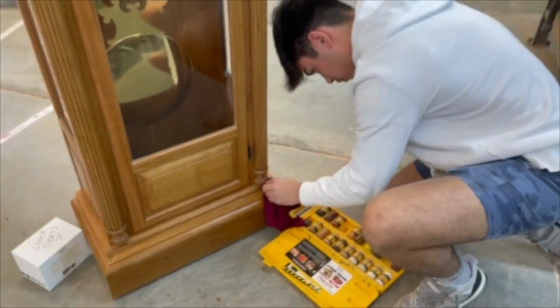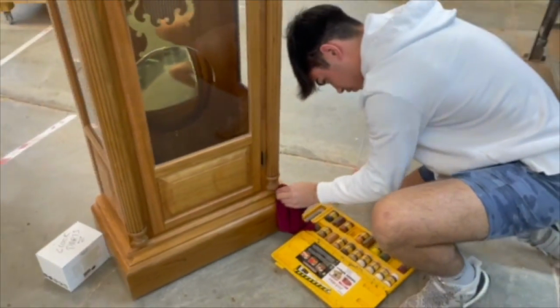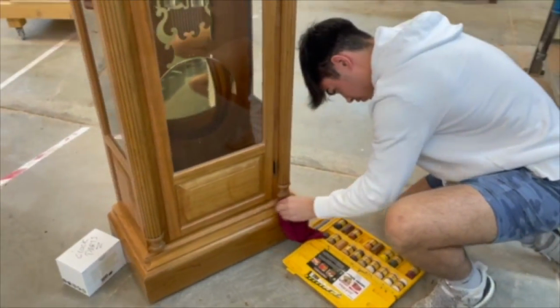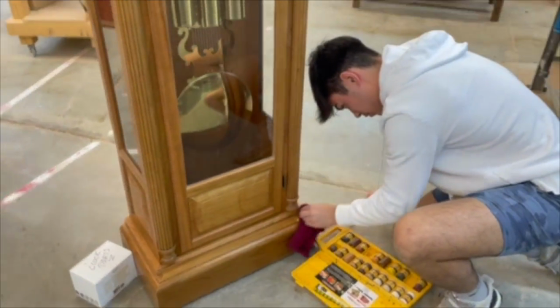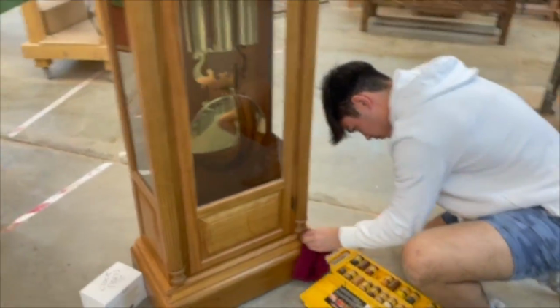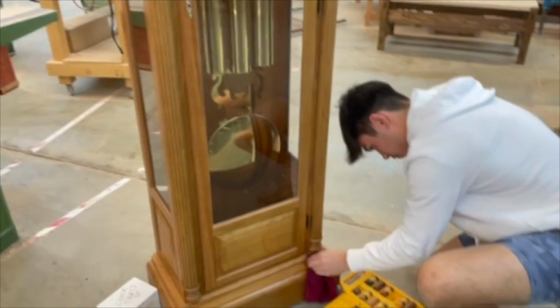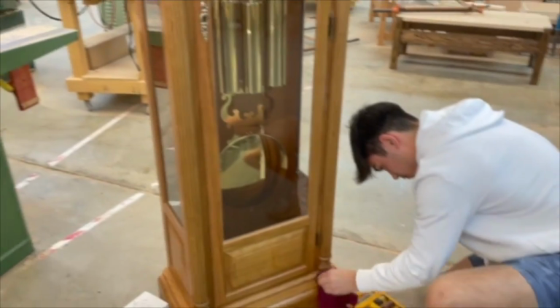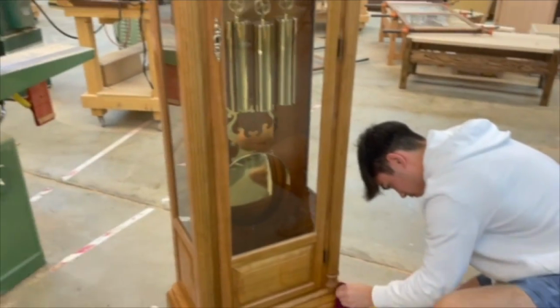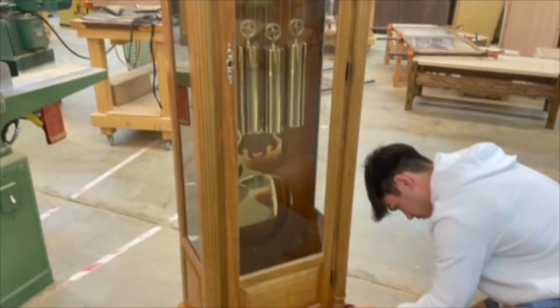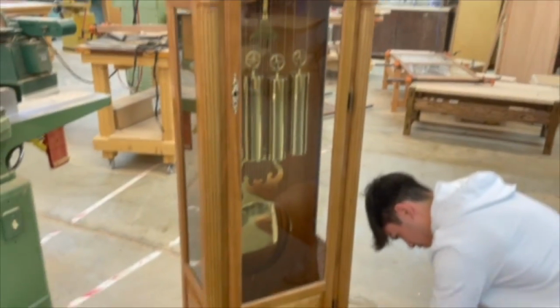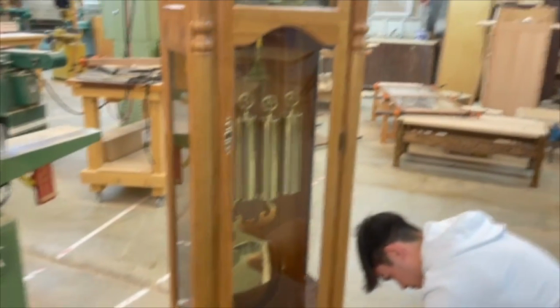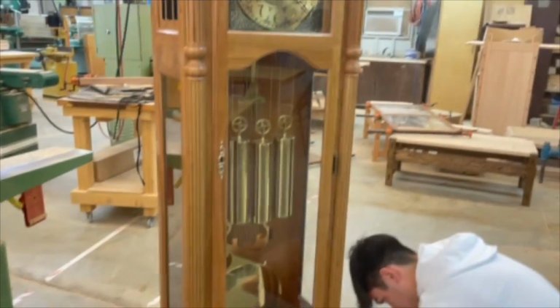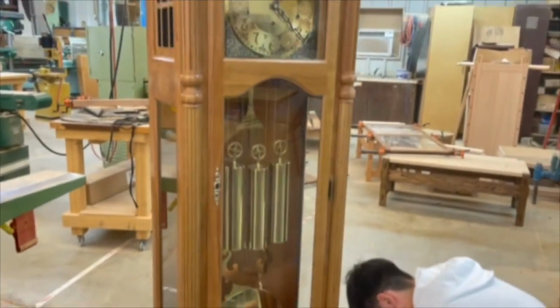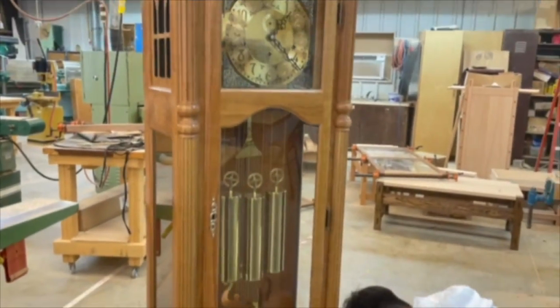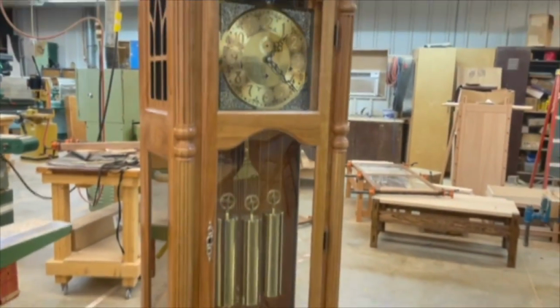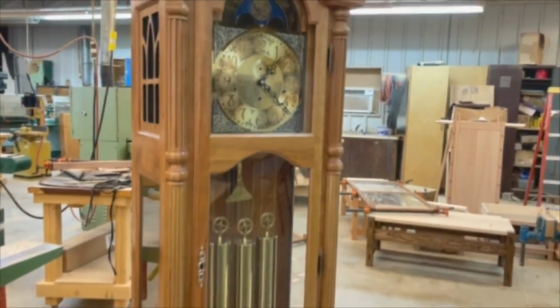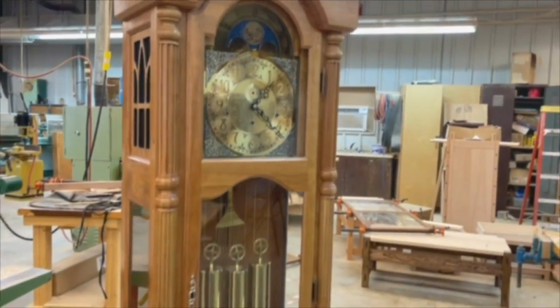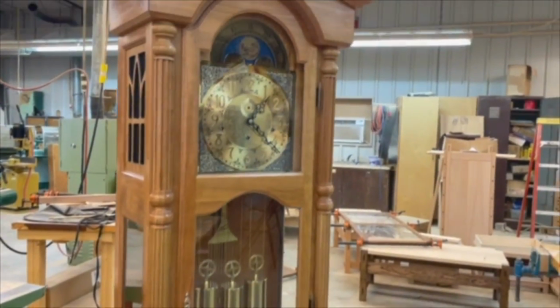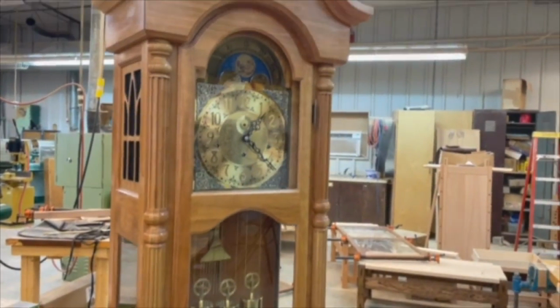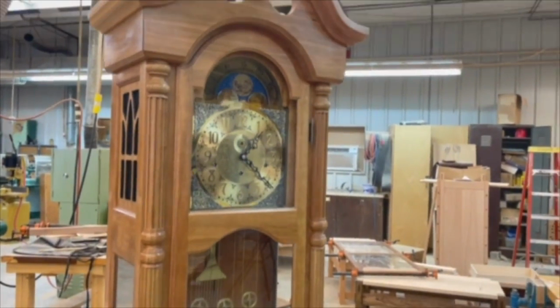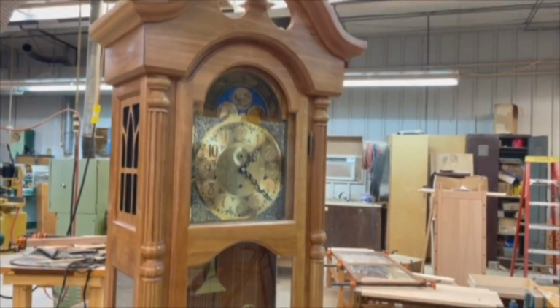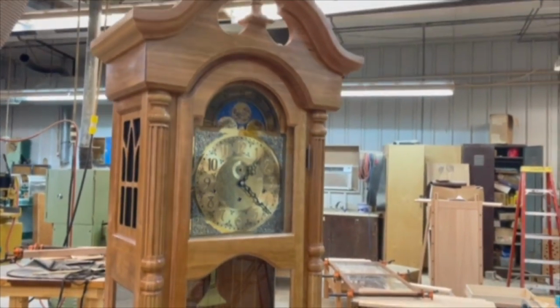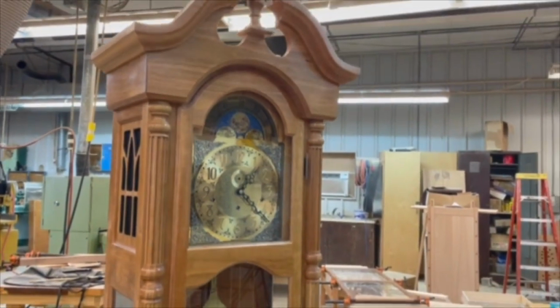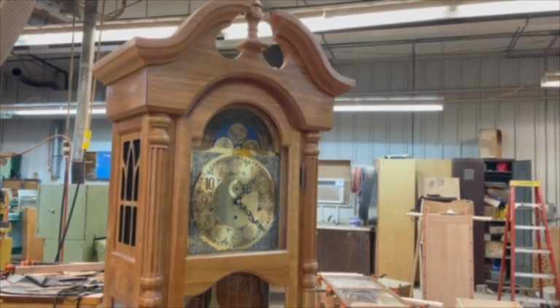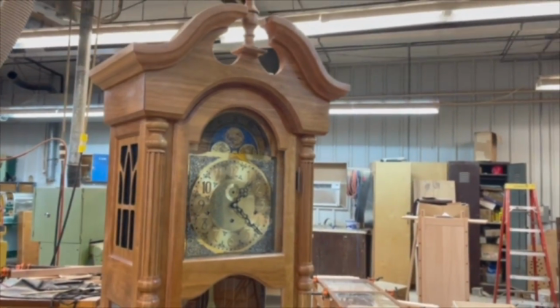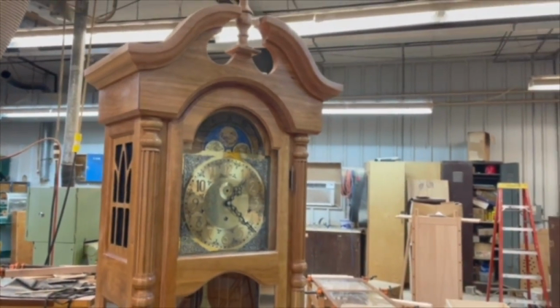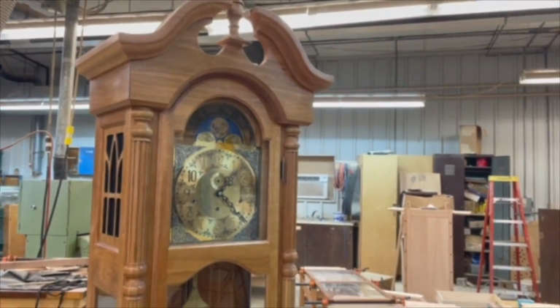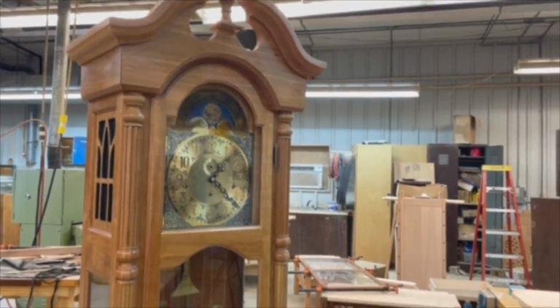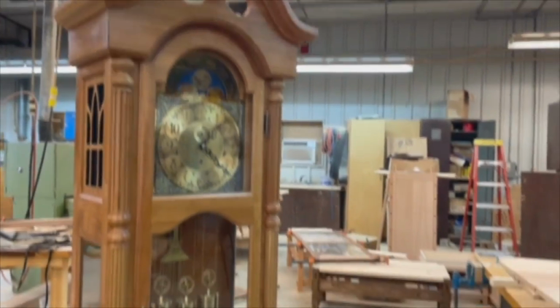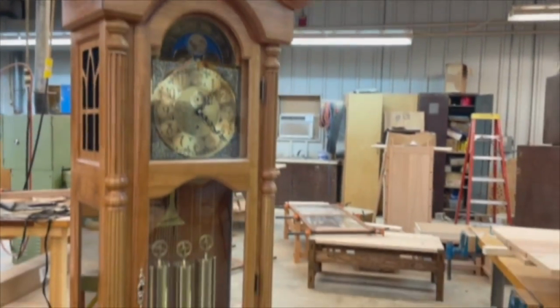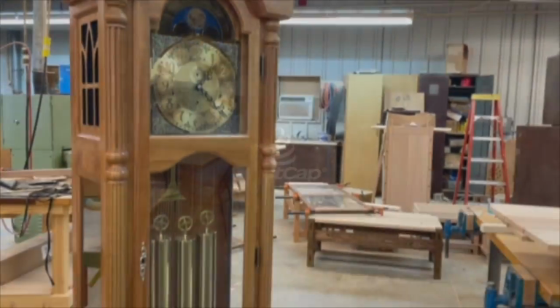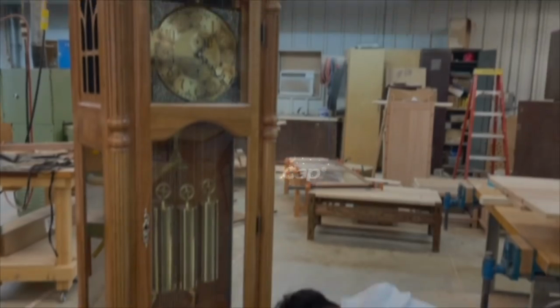Soft wax by Fast Cap — it's amazing. You can see the clock that he's put together is just gorgeous. Nice job, Matt.